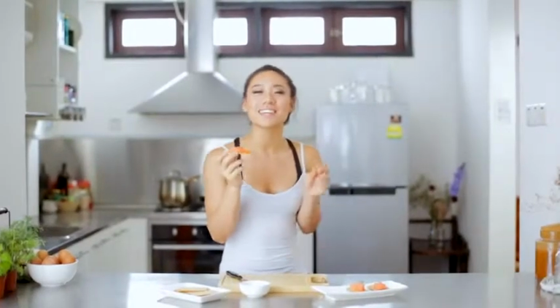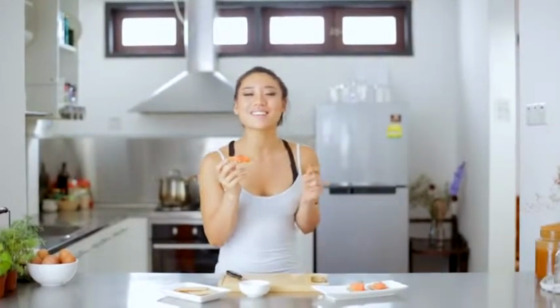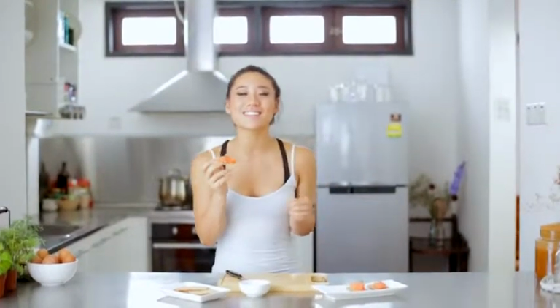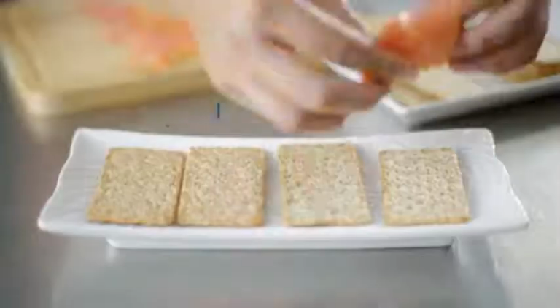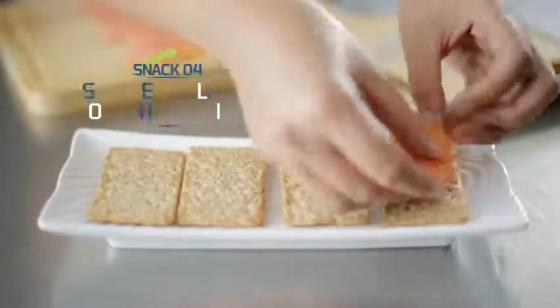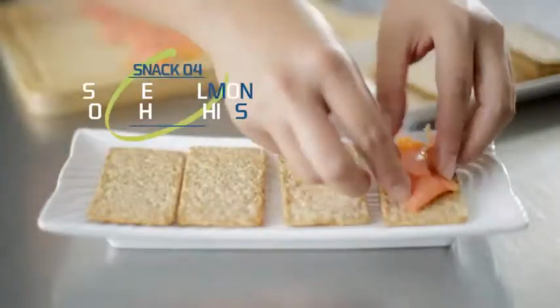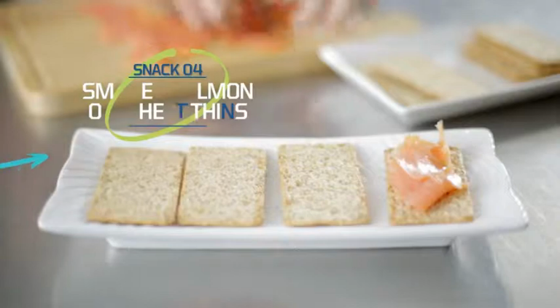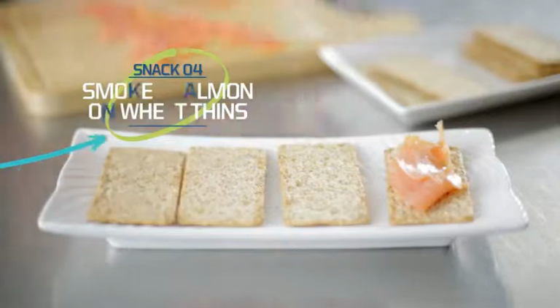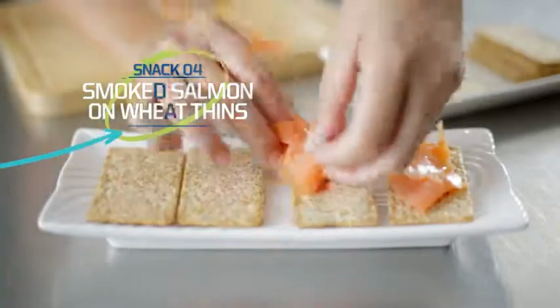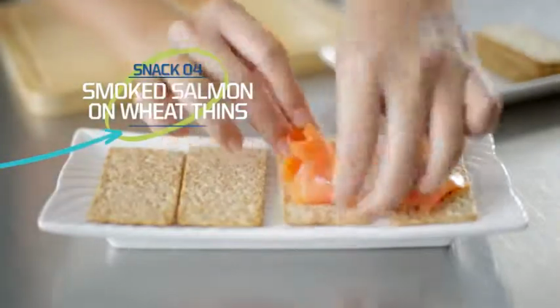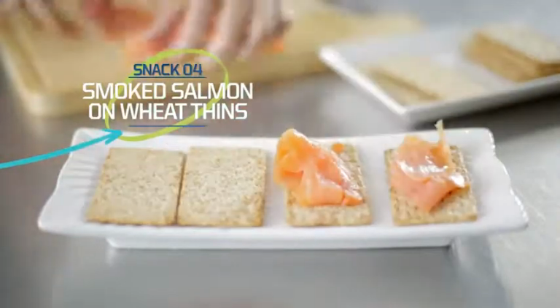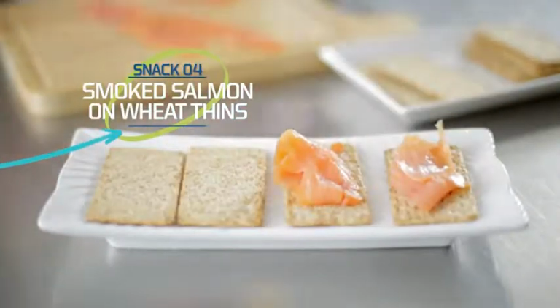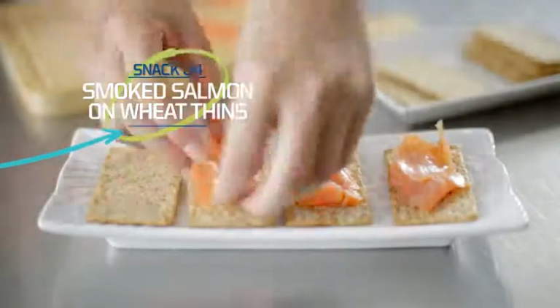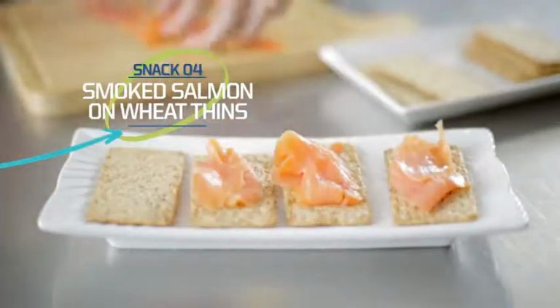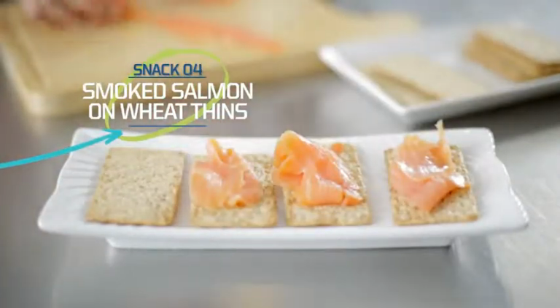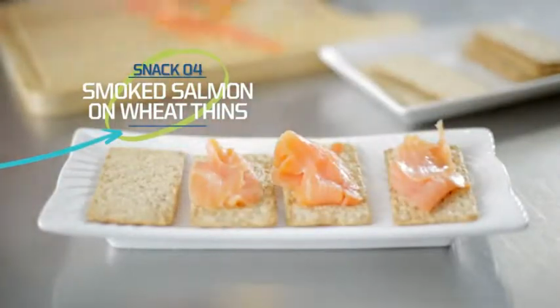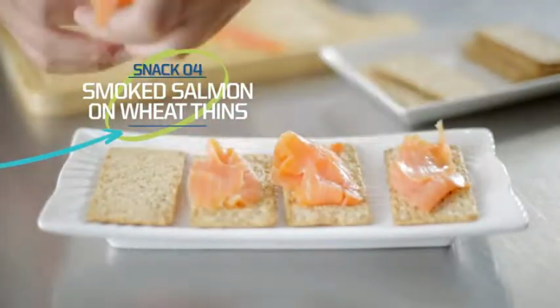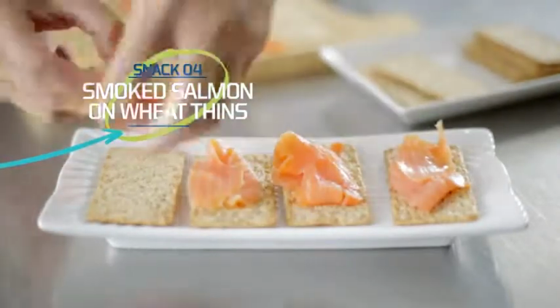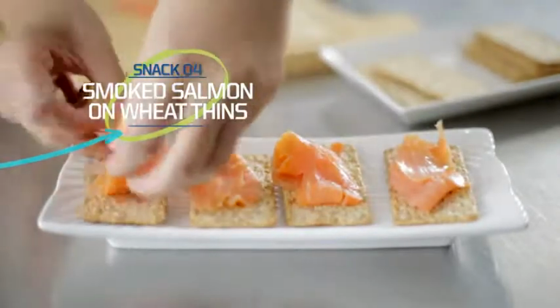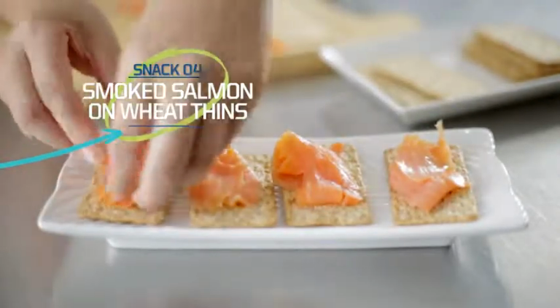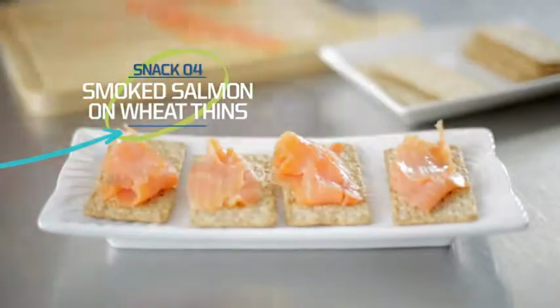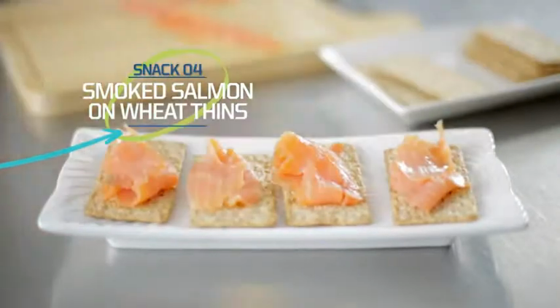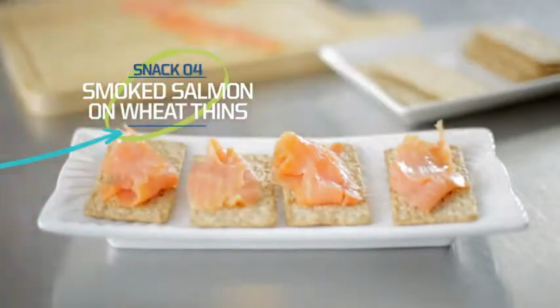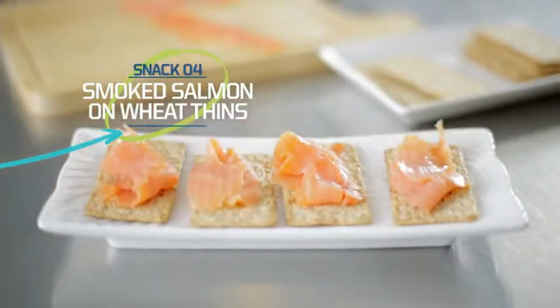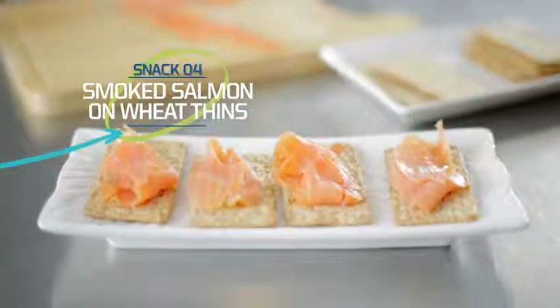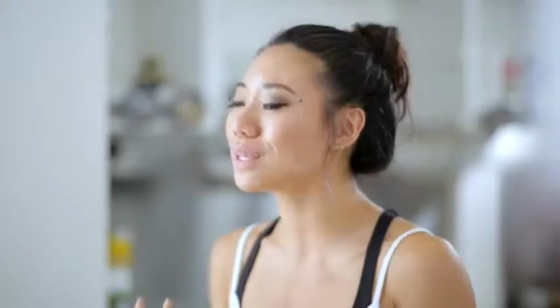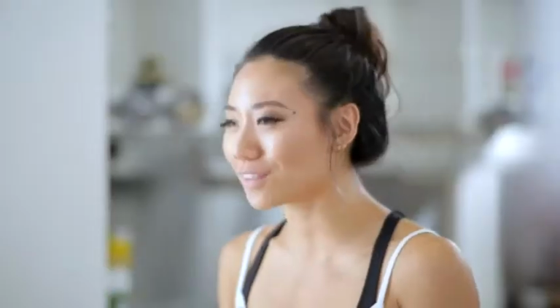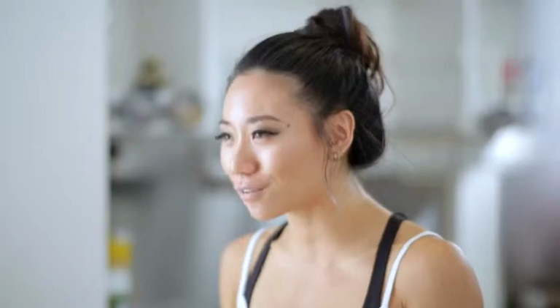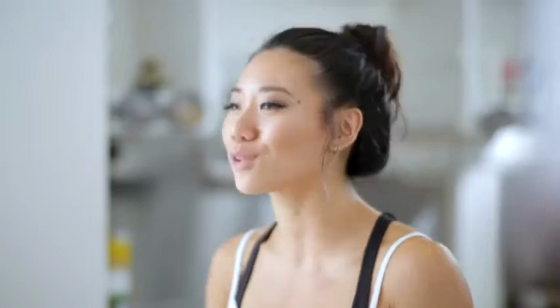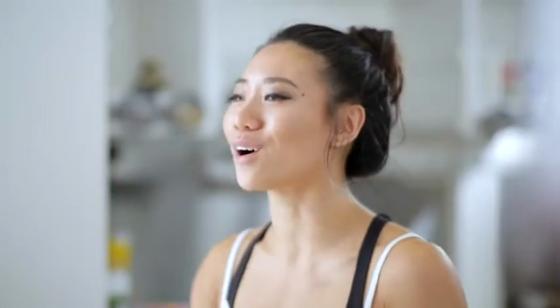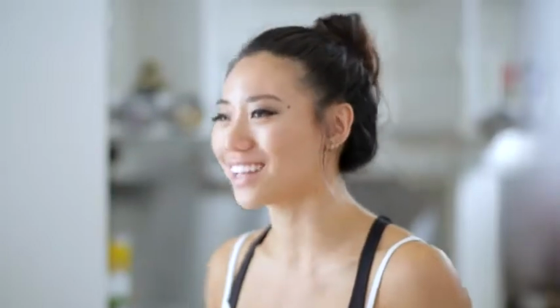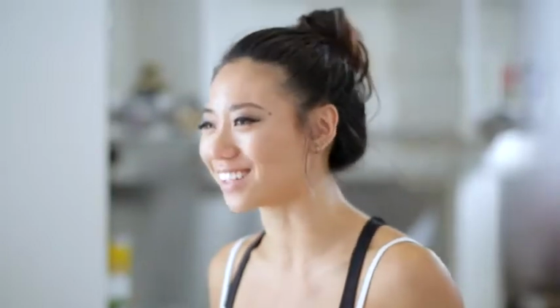Eat this as a mid-morning snack if you're feeling hungry before lunch. As smoked salmon is high in protein, it'll help you keep feeling full throughout the day.